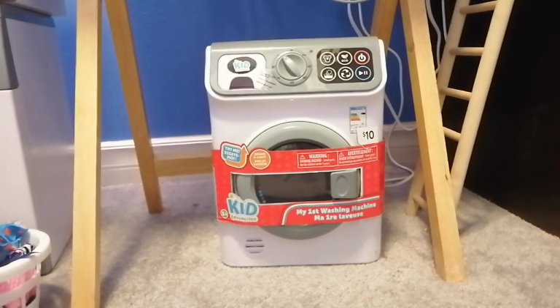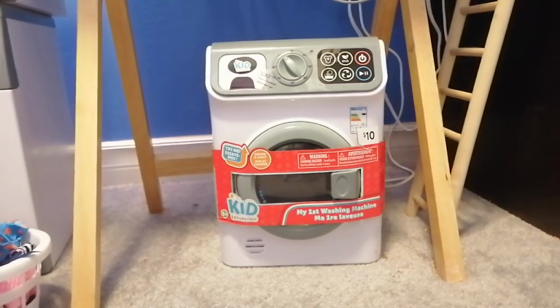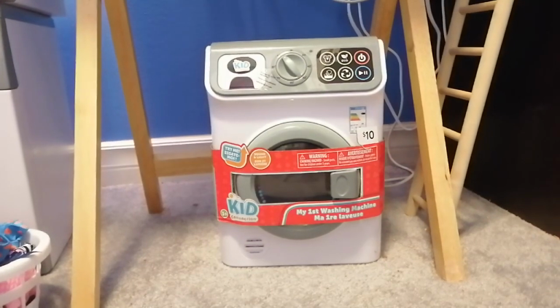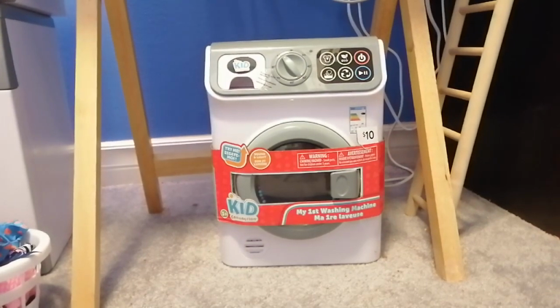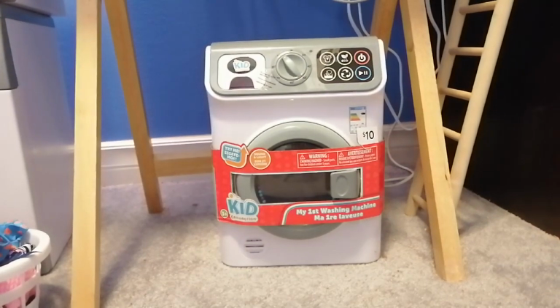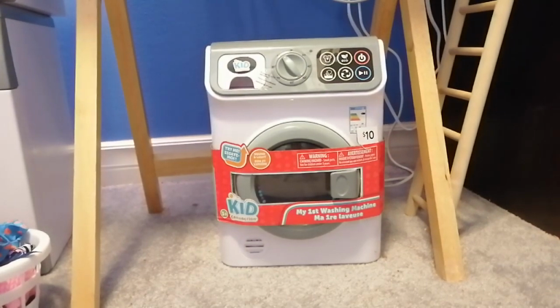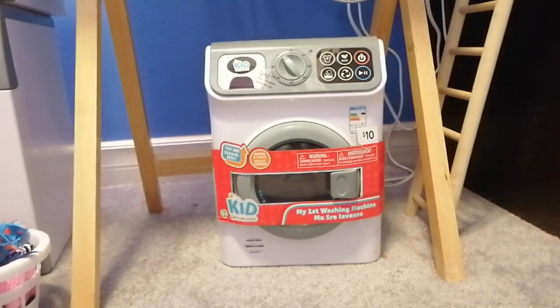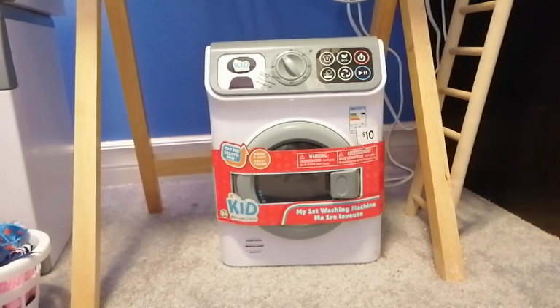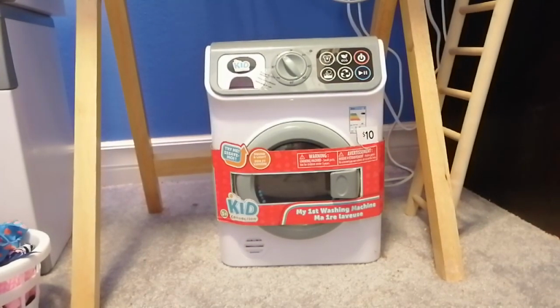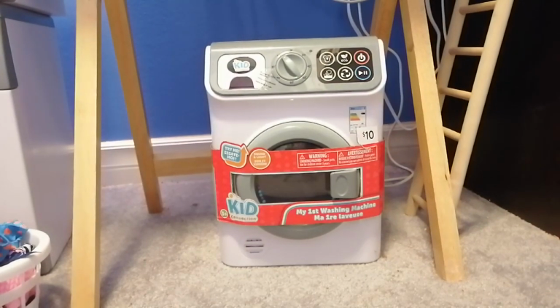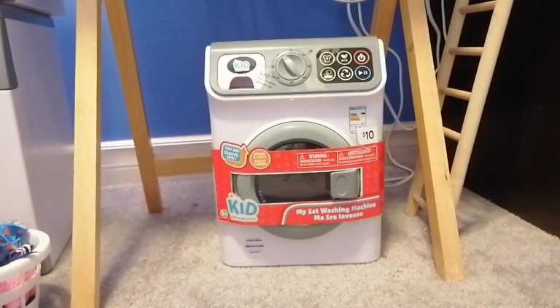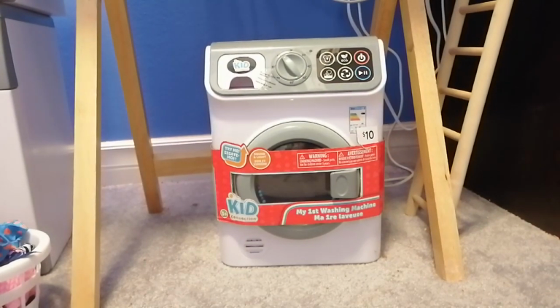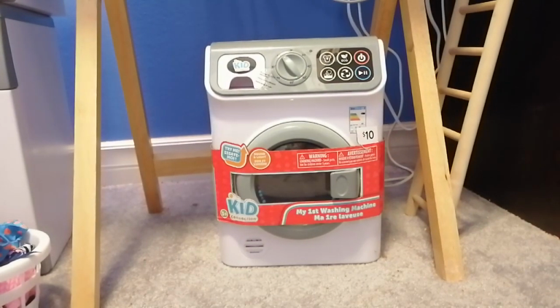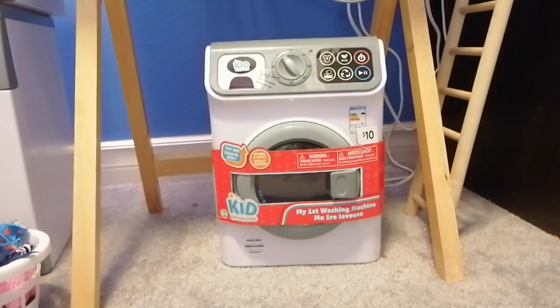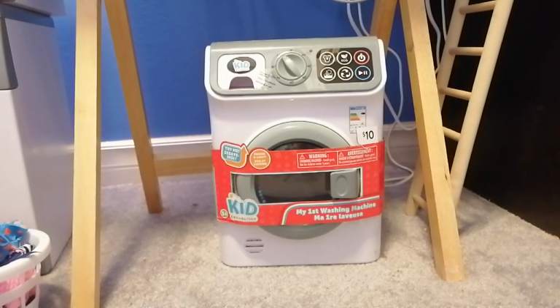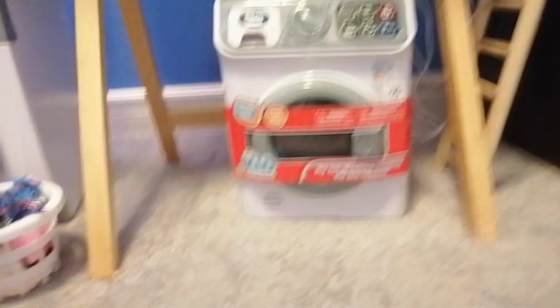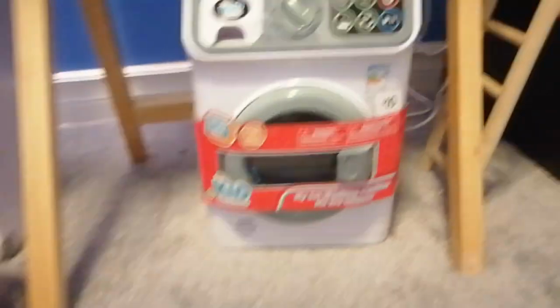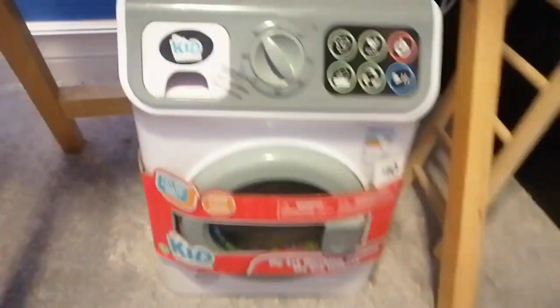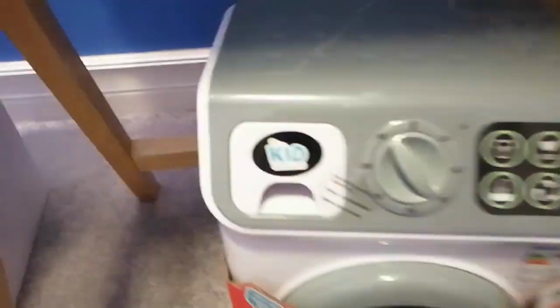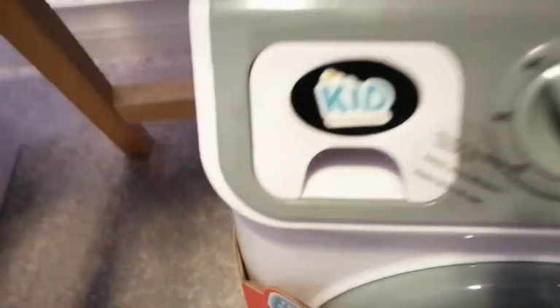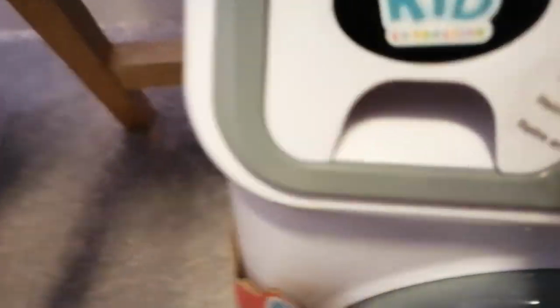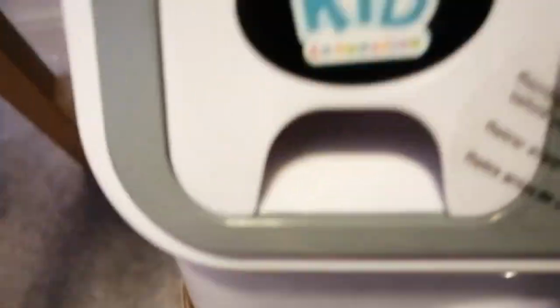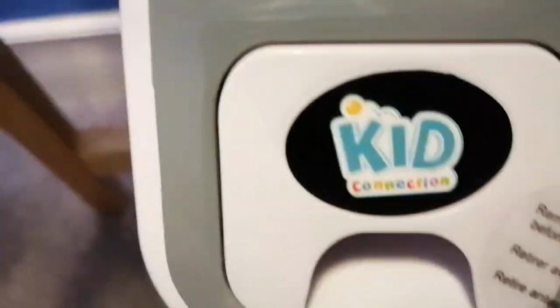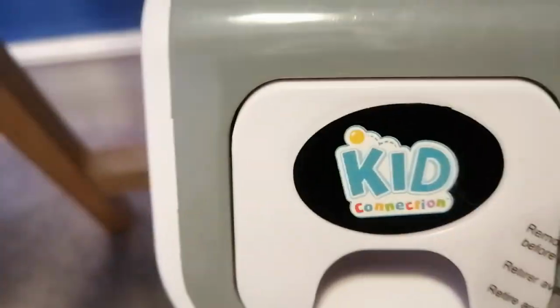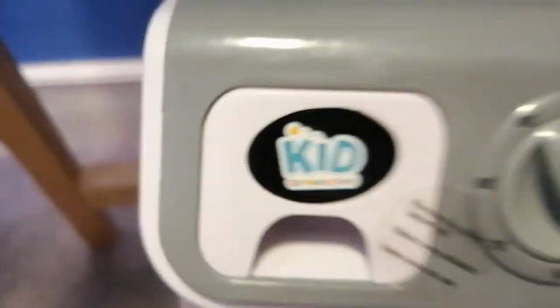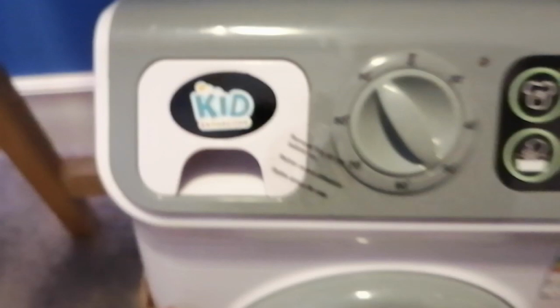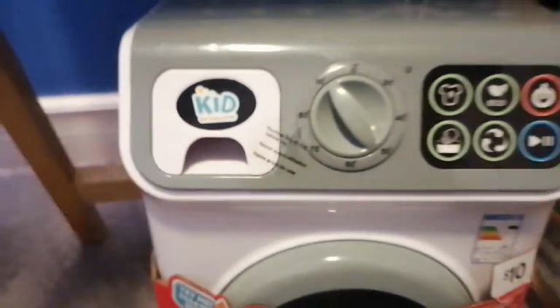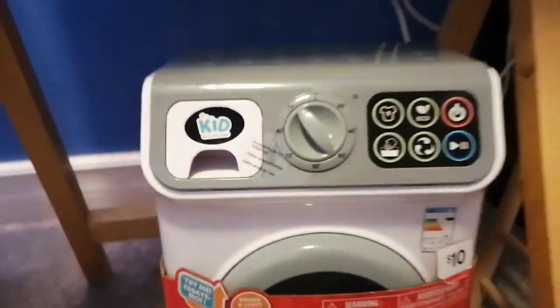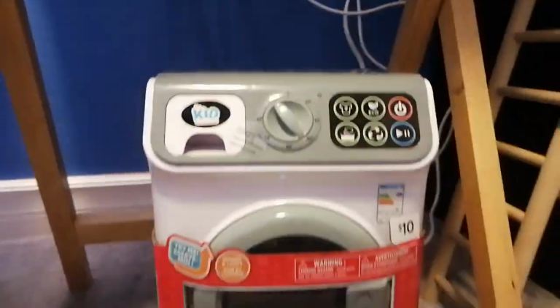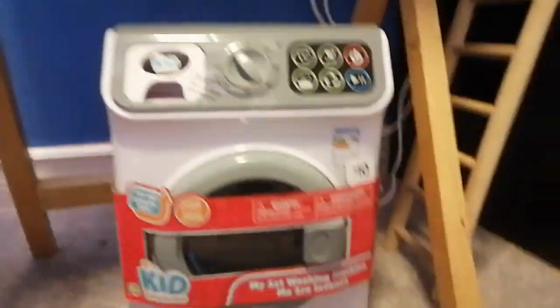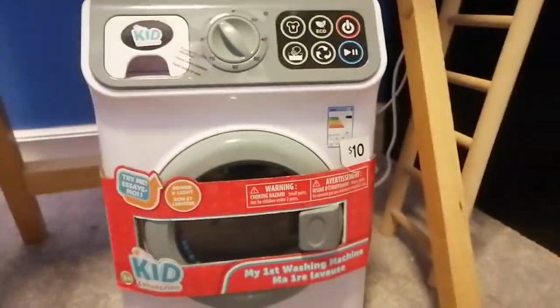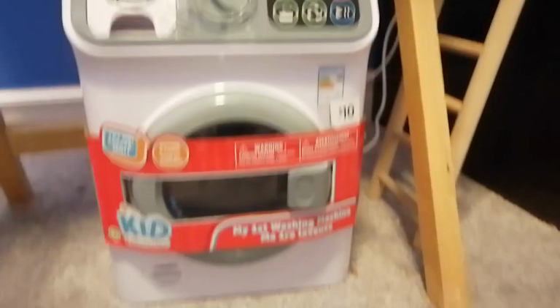Okay guys, I'm back. It's me ZSmash and today I just got this new Kid Connection toy washing machine.